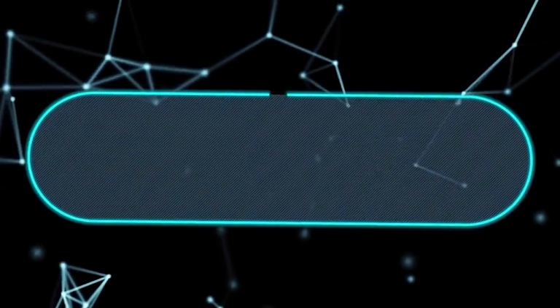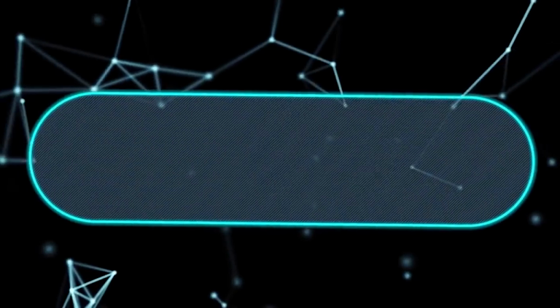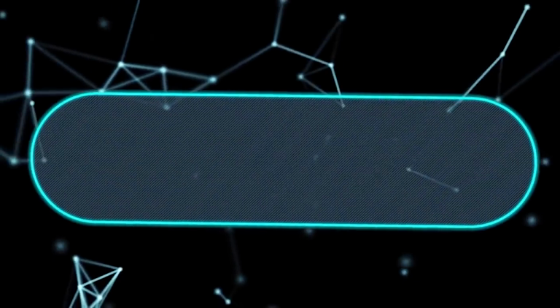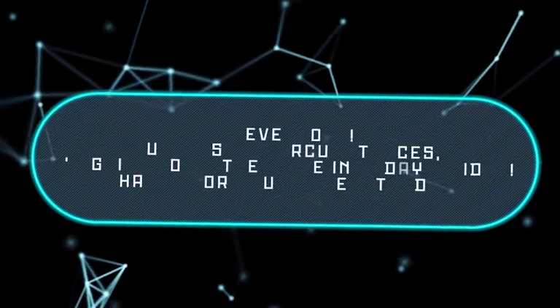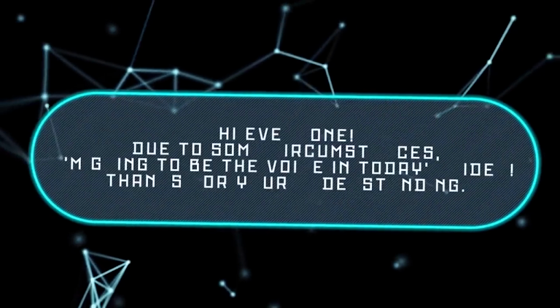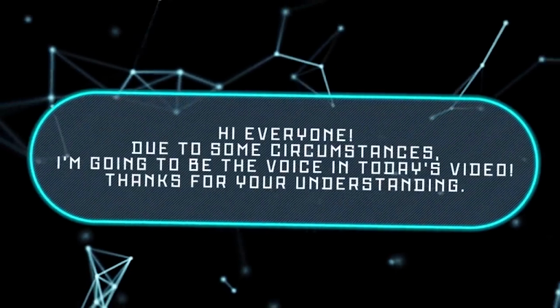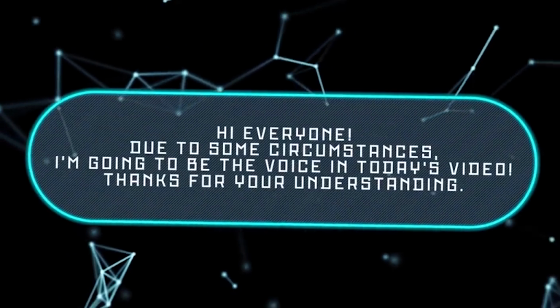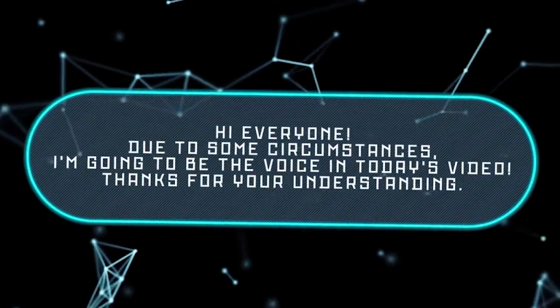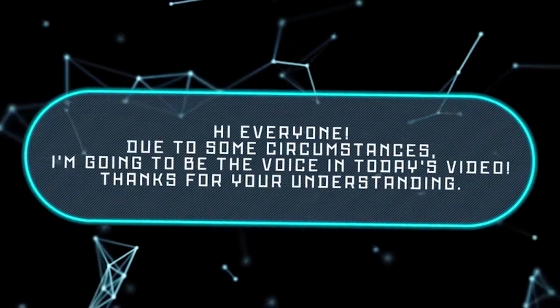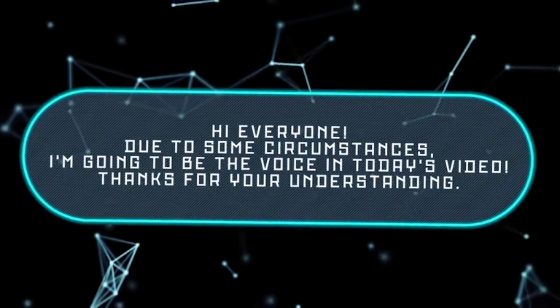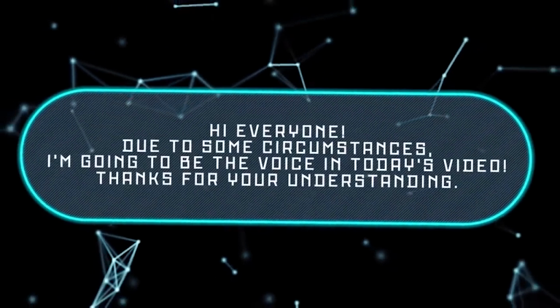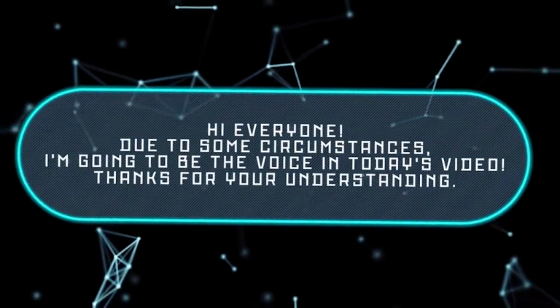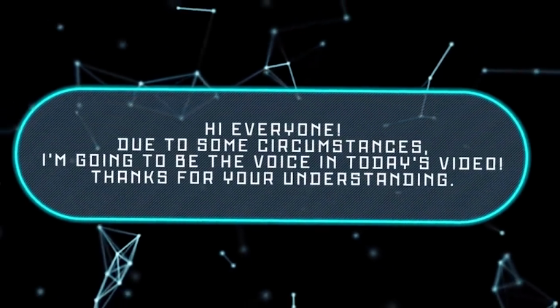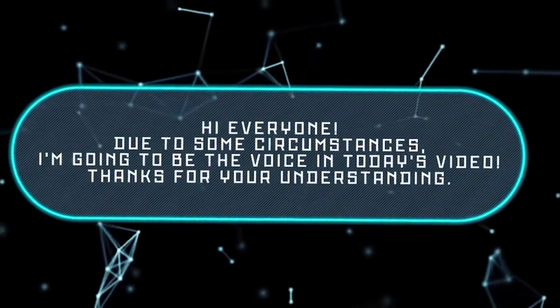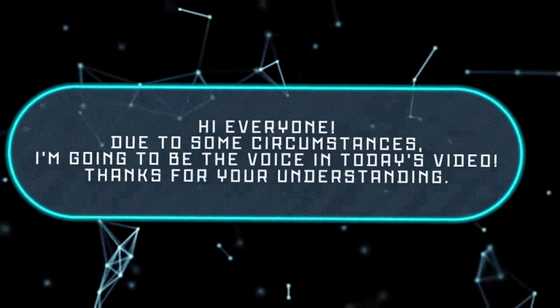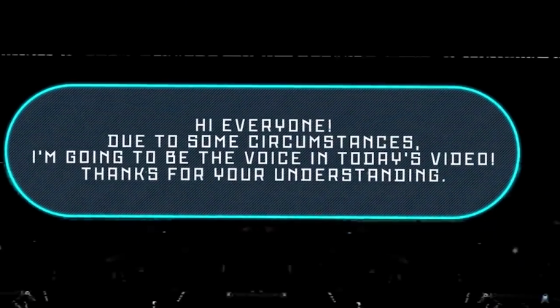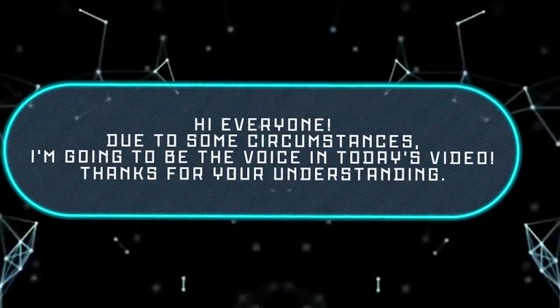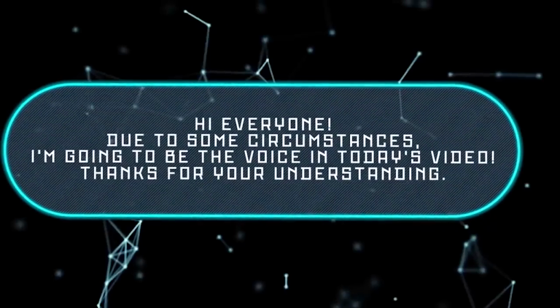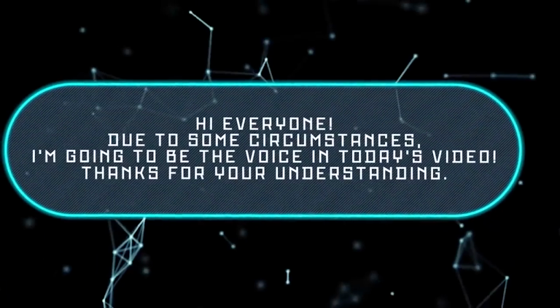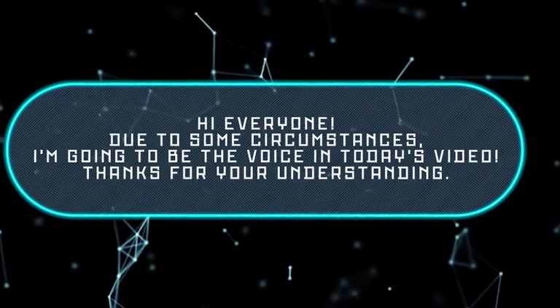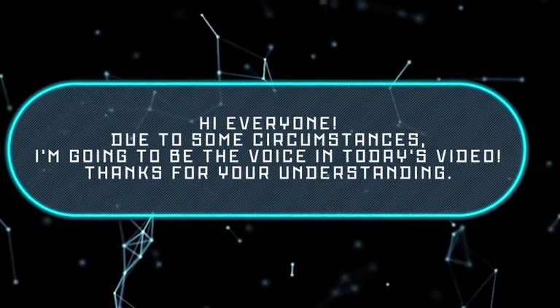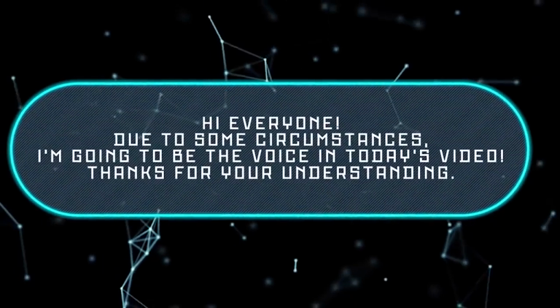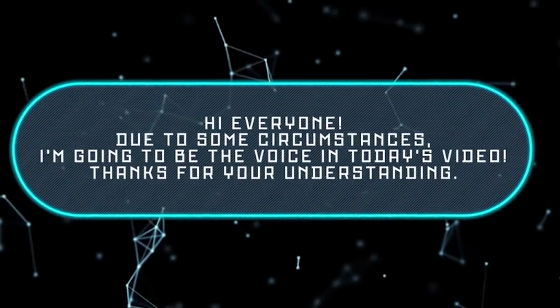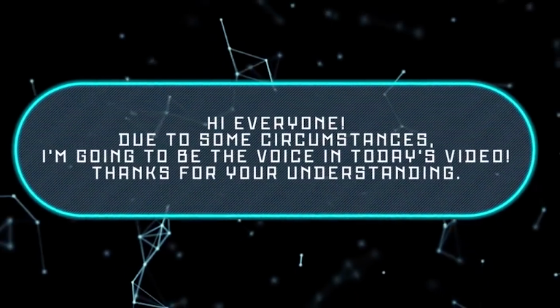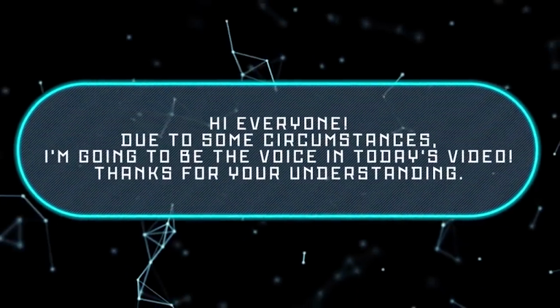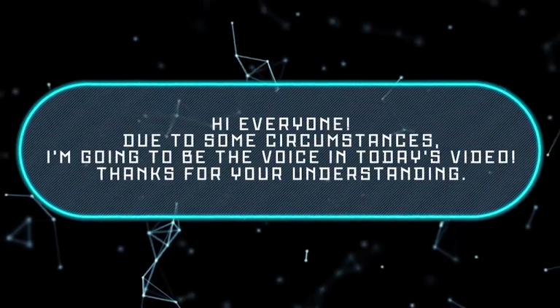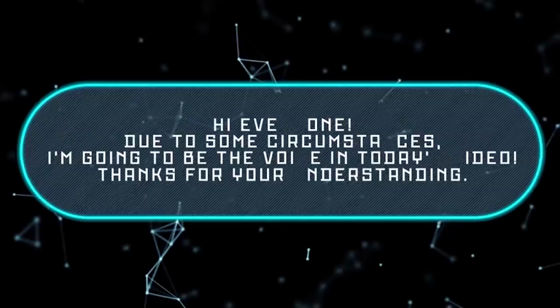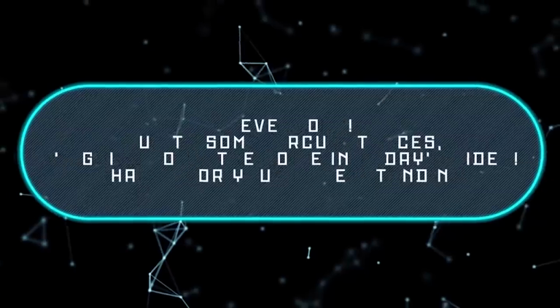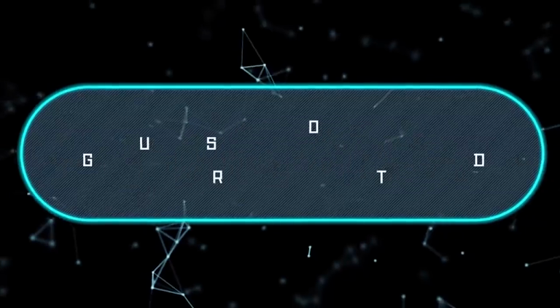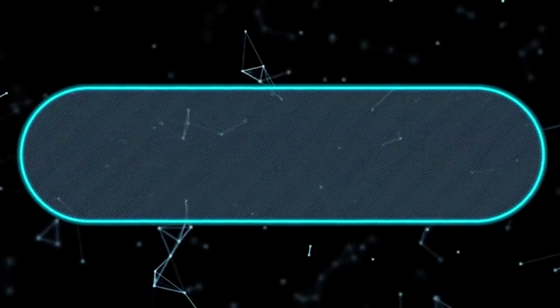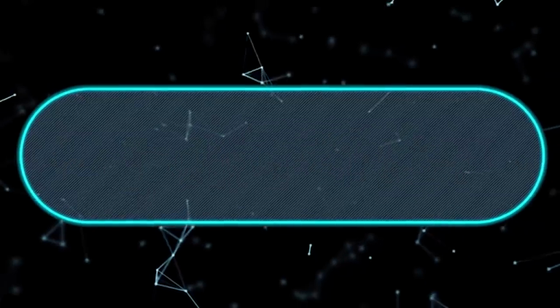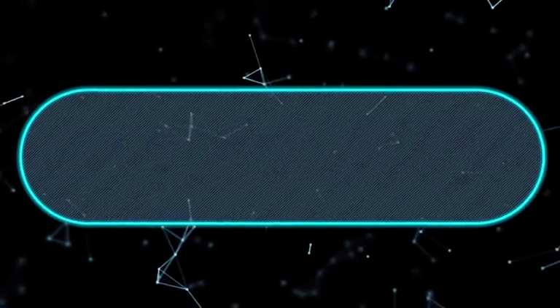Hi everyone! Due to some circumstances, I'm going to be the voice in today's video. Thanks for your understanding!